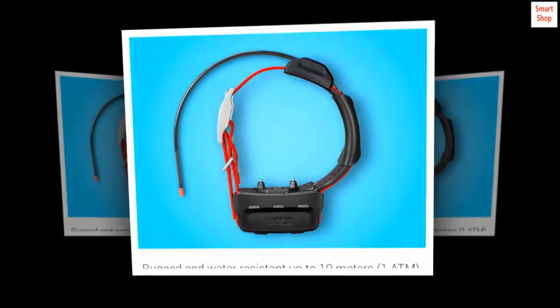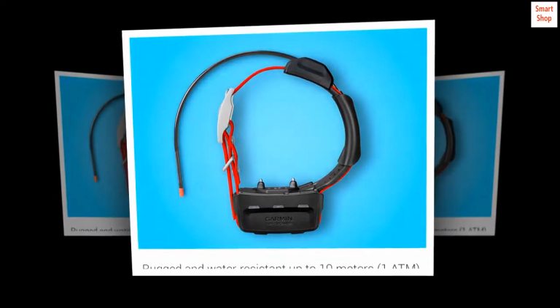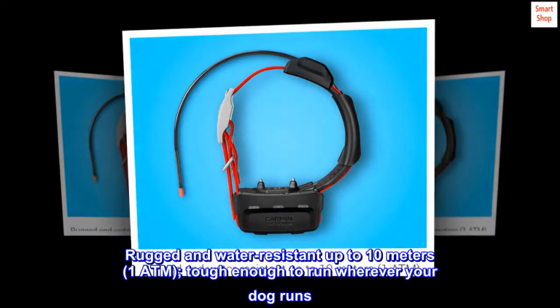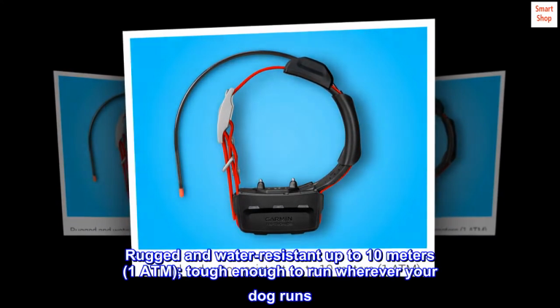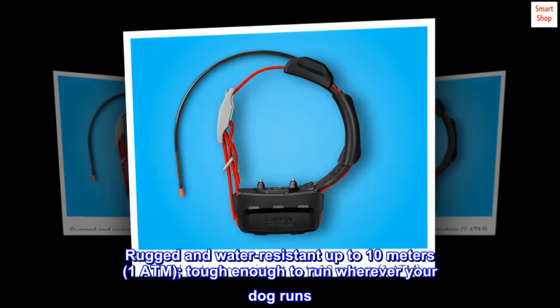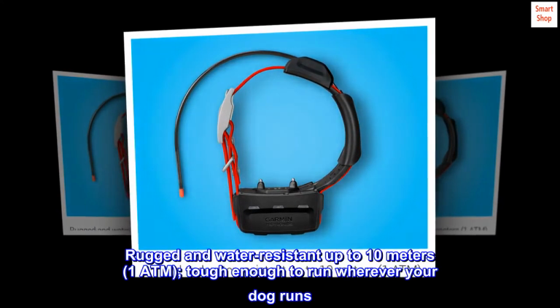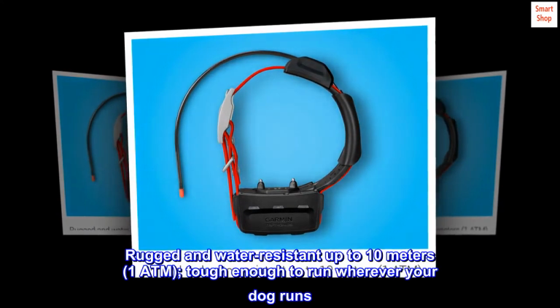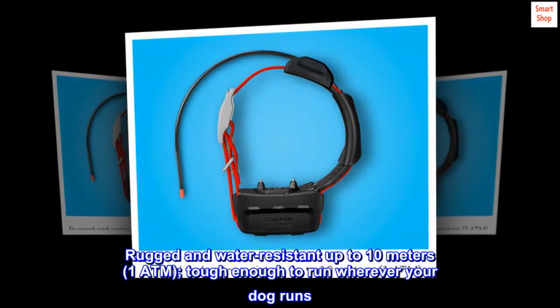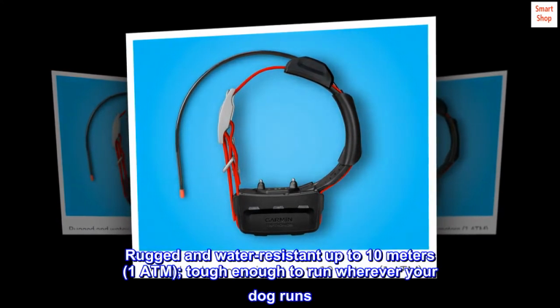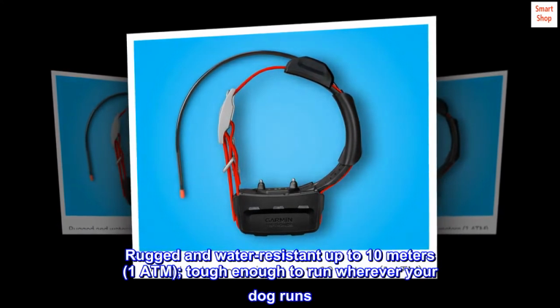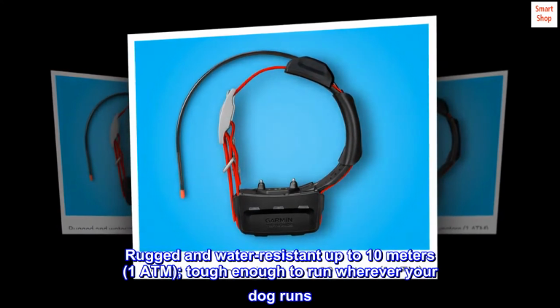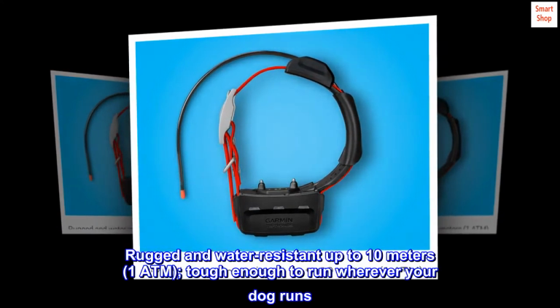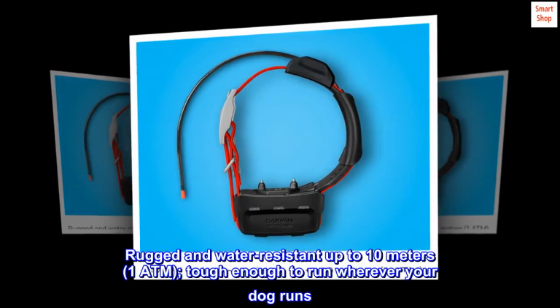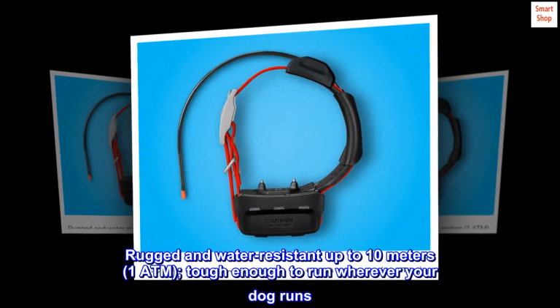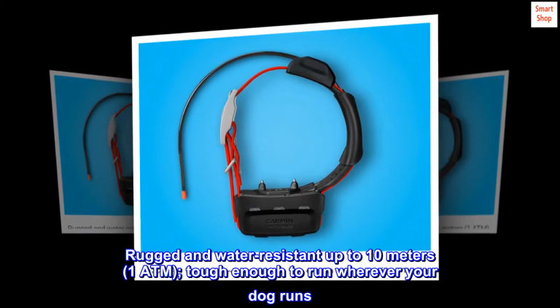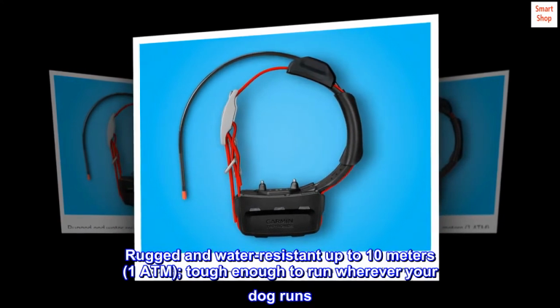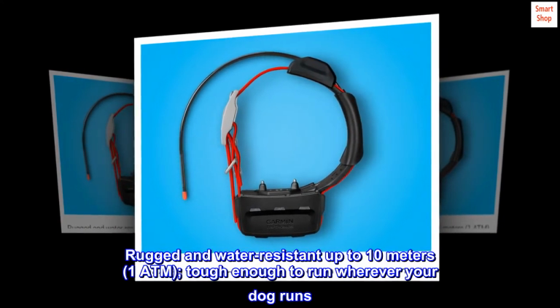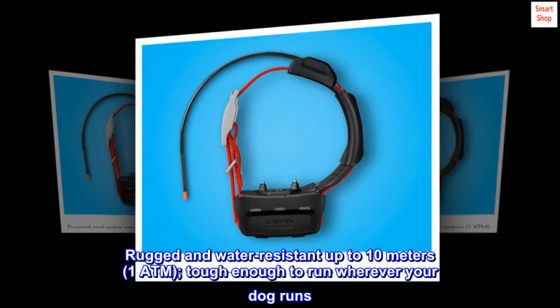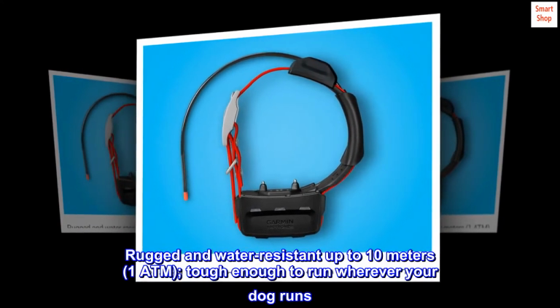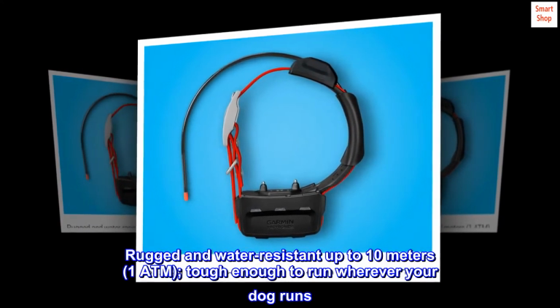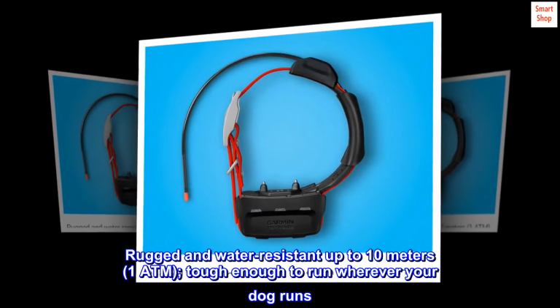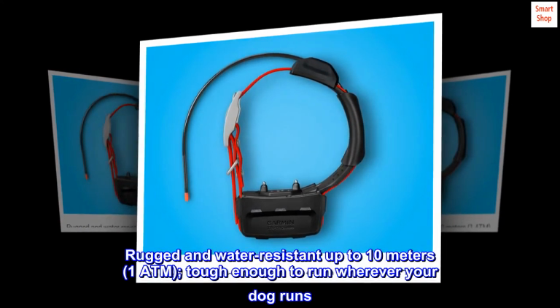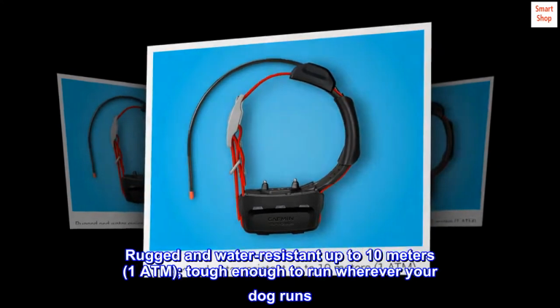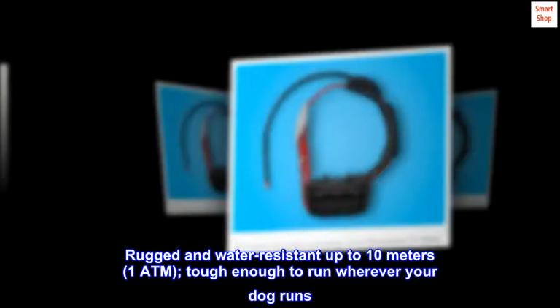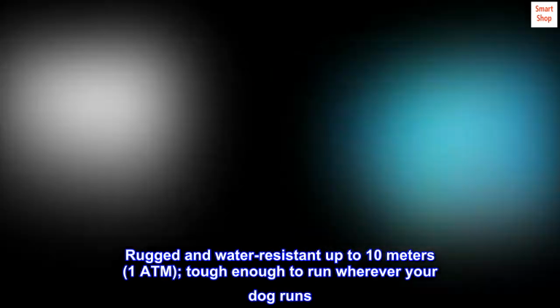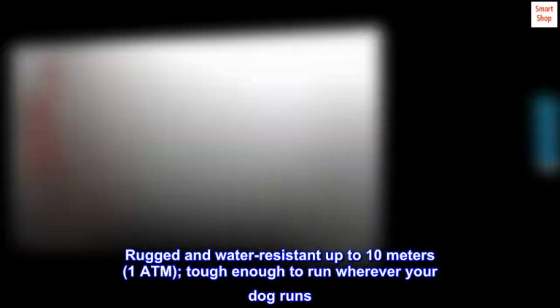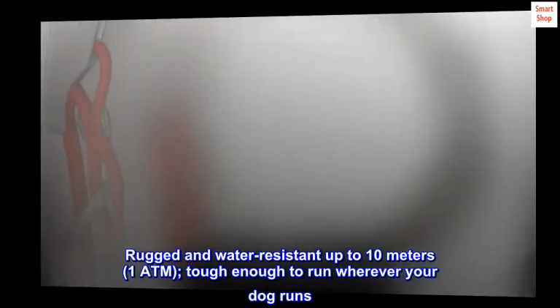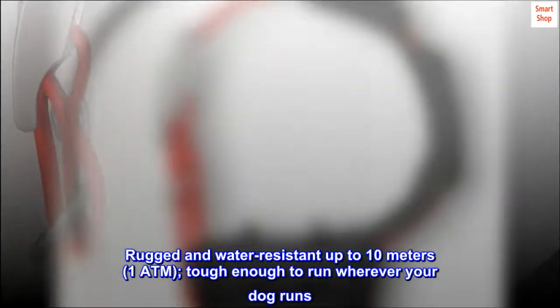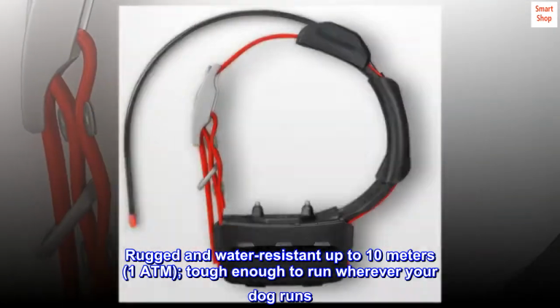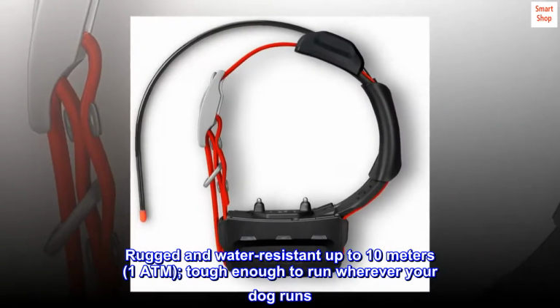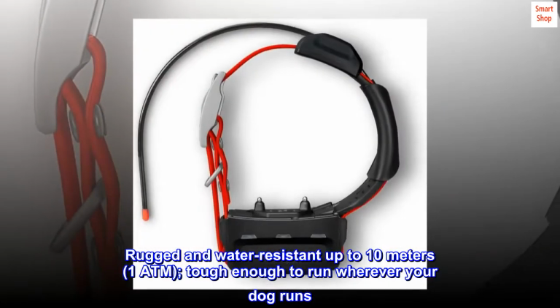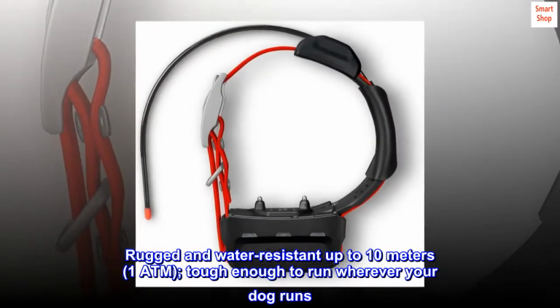Rugged and water-resistant up to 10 meters, 1 ATM — tough enough to run wherever your dog runs.